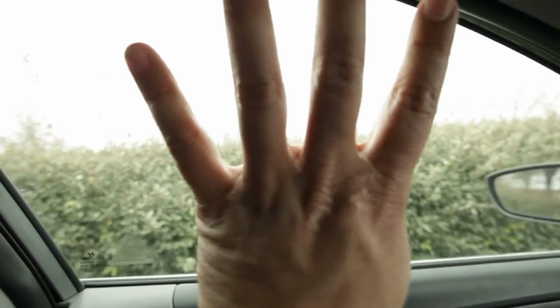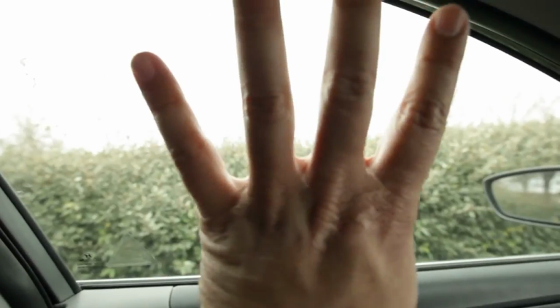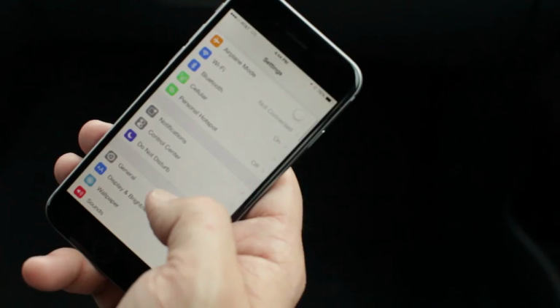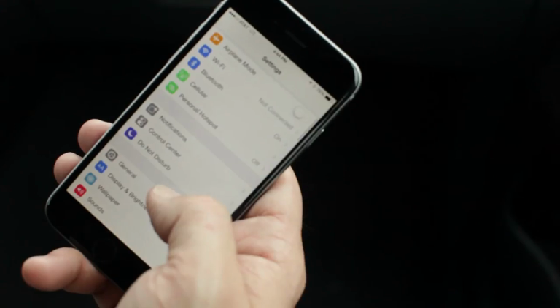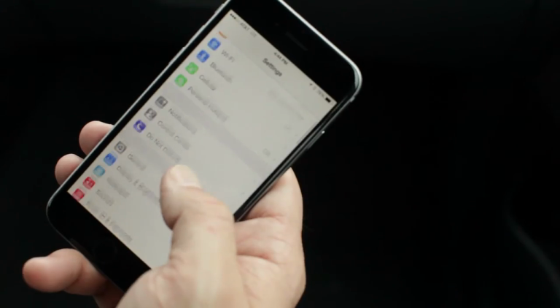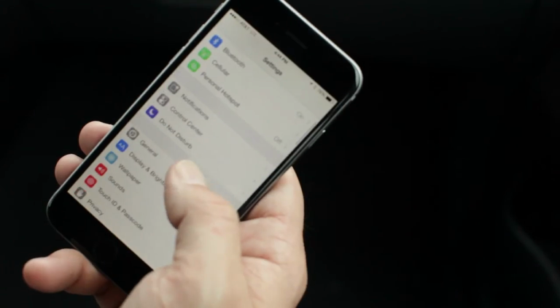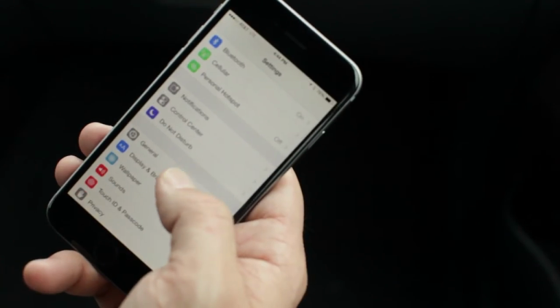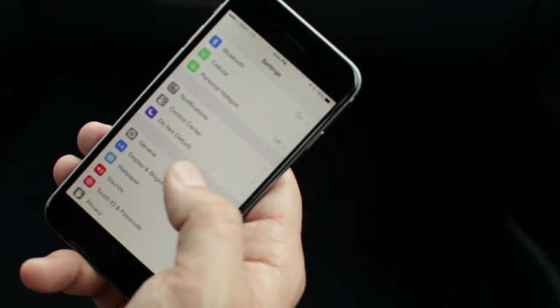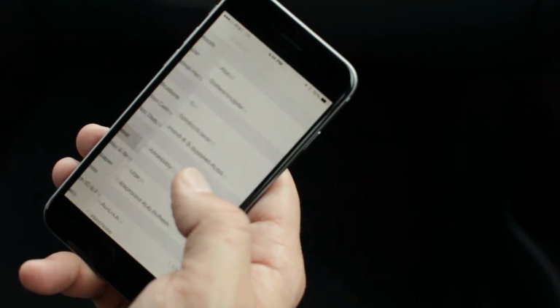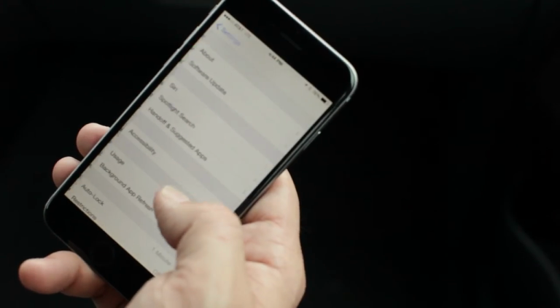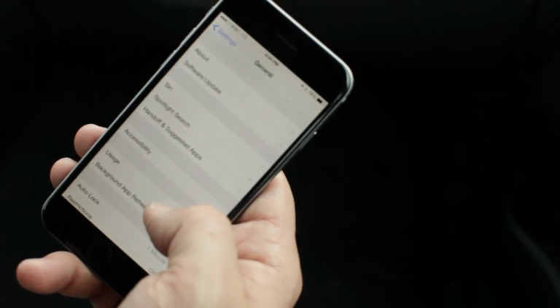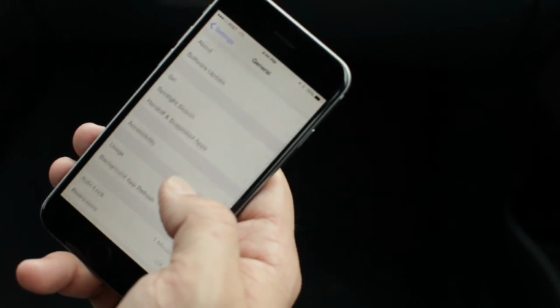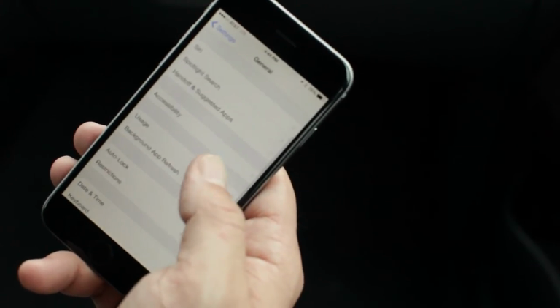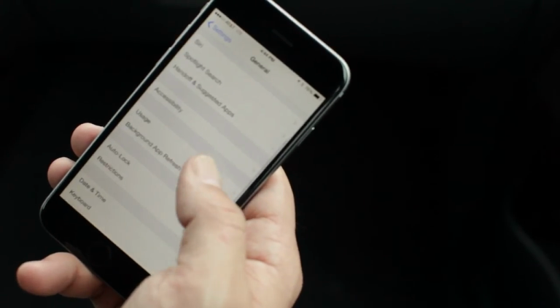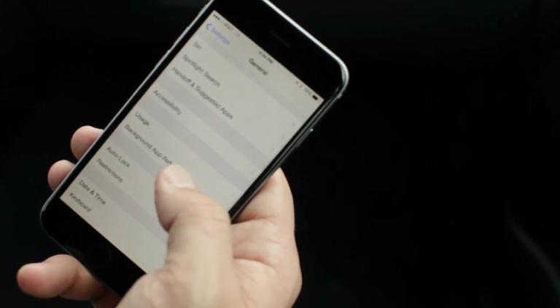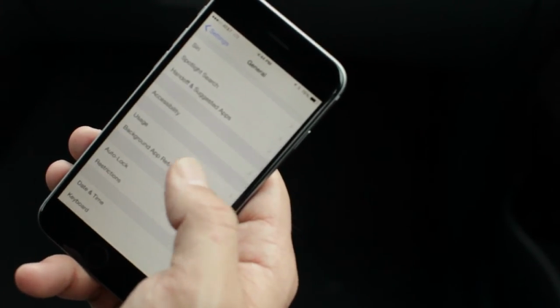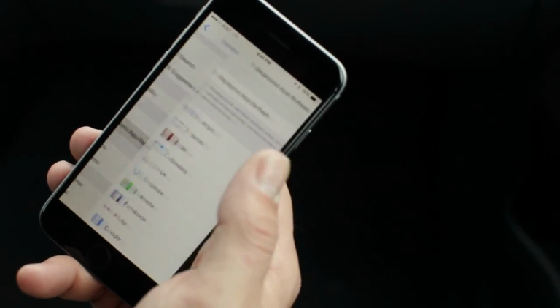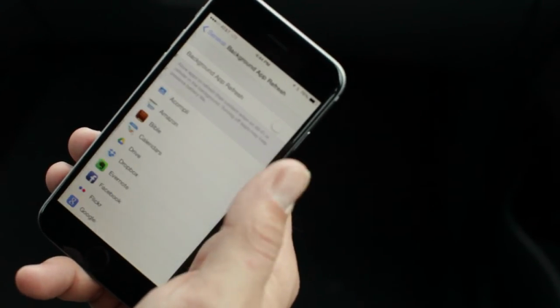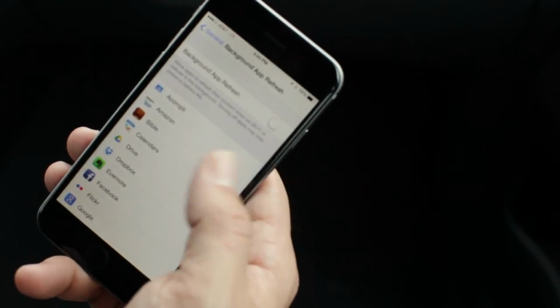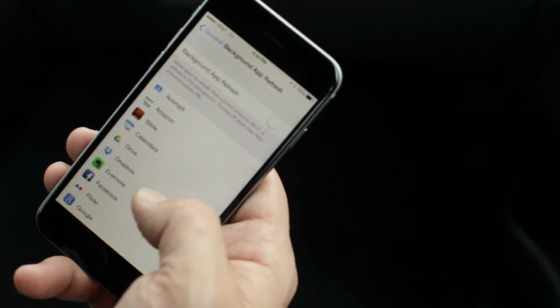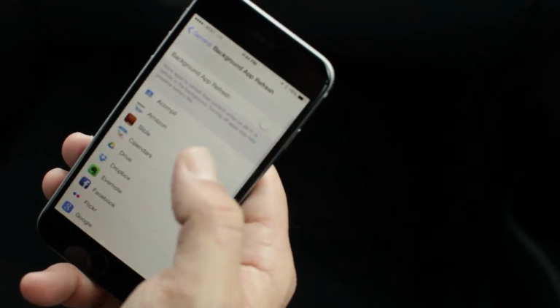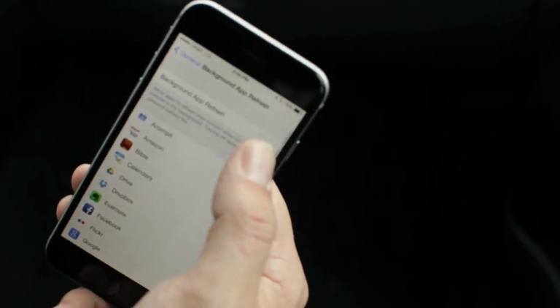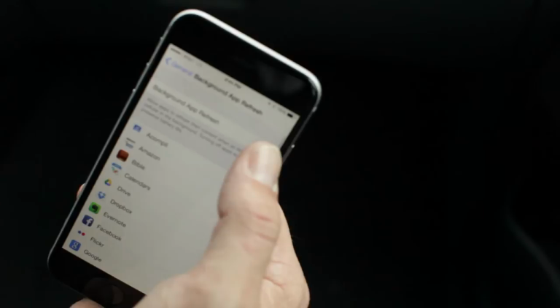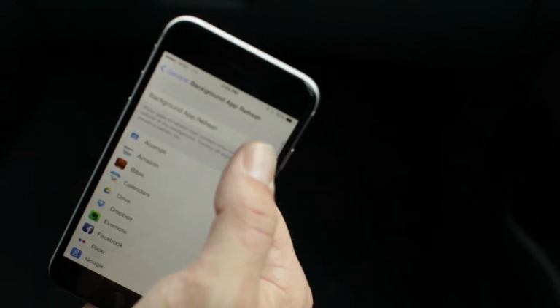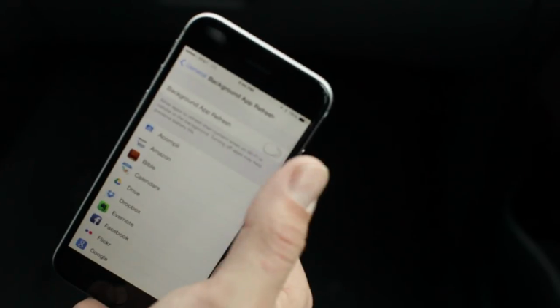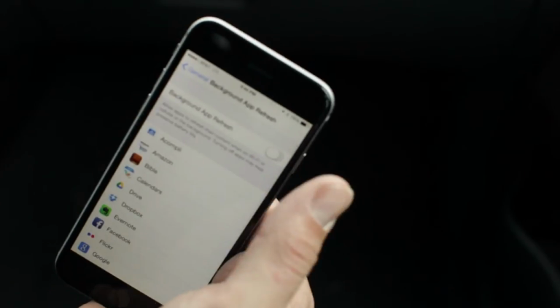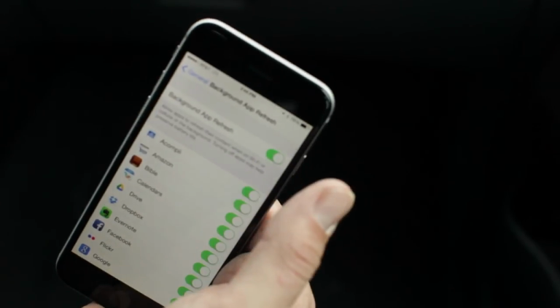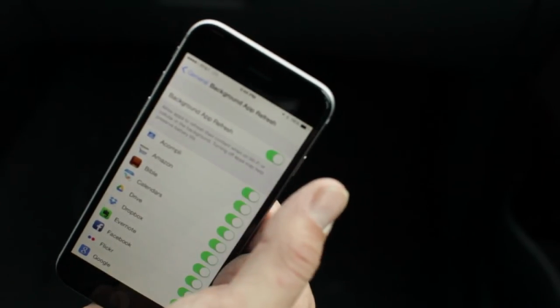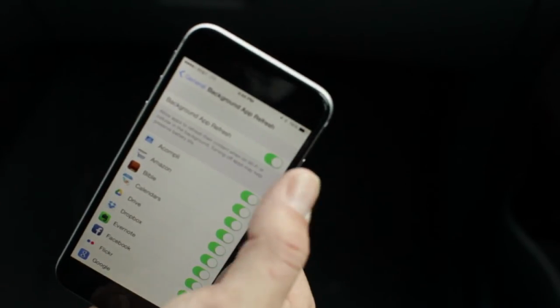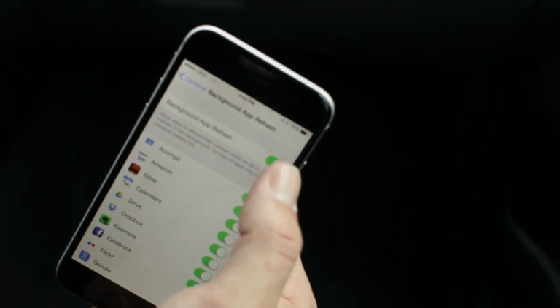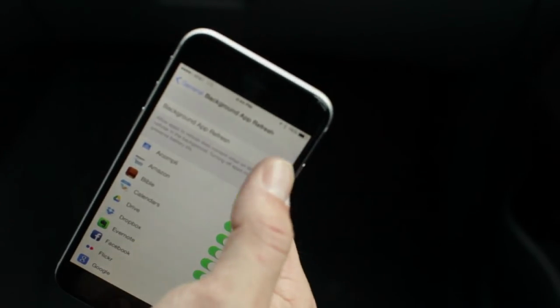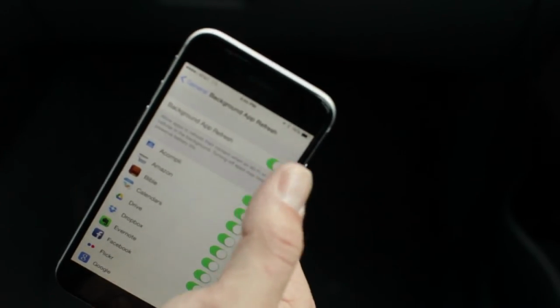Go to General, then Background App Refresh, and turn it off.